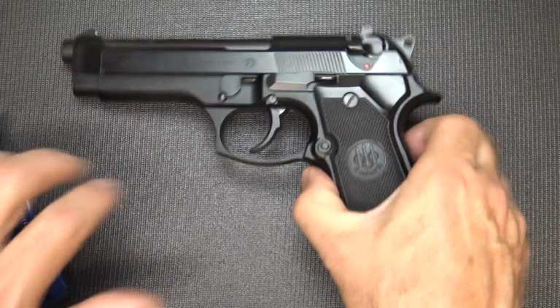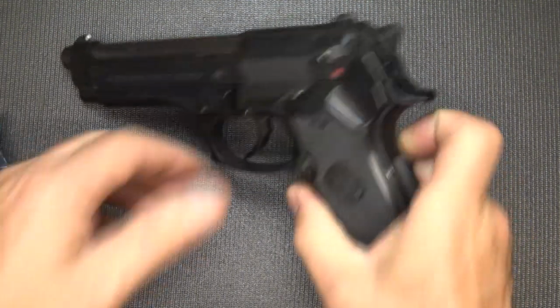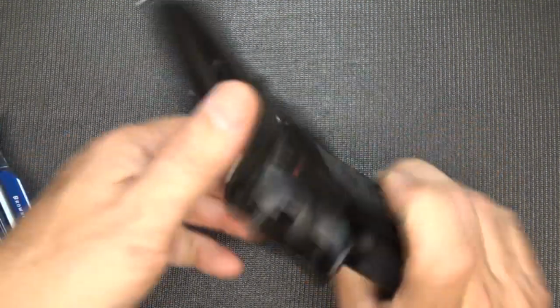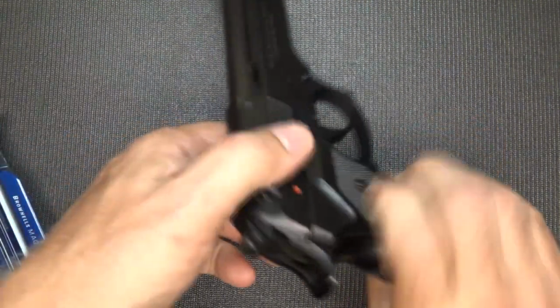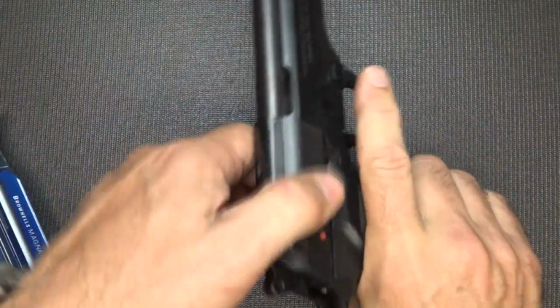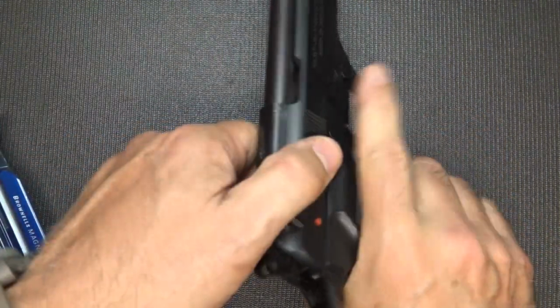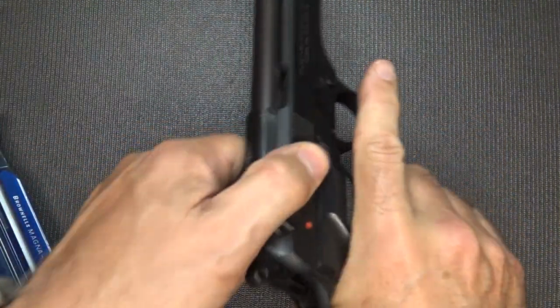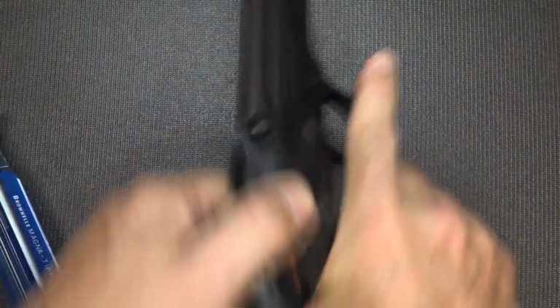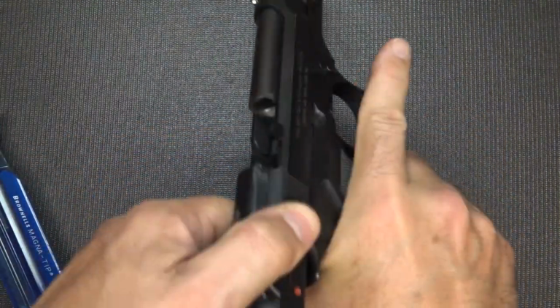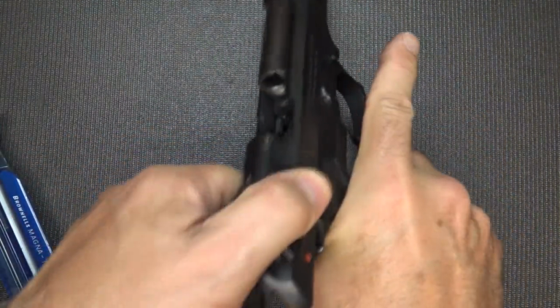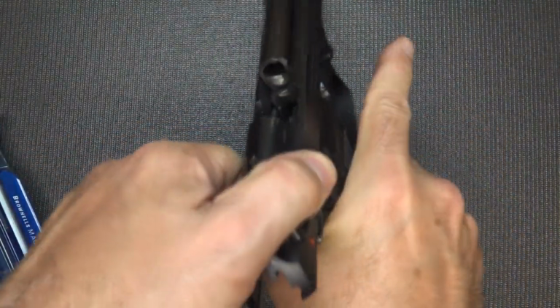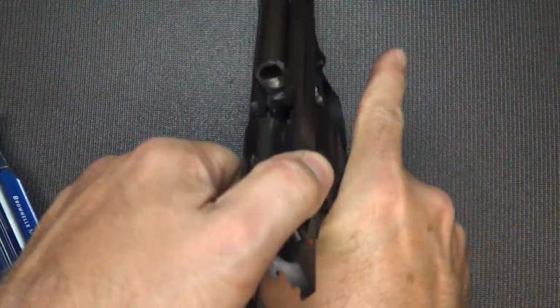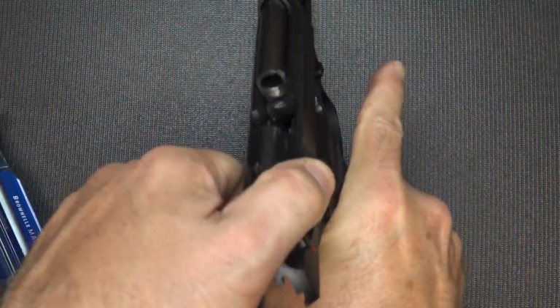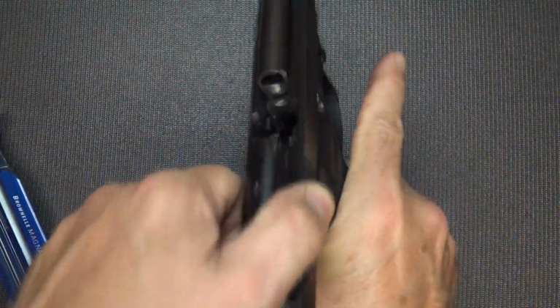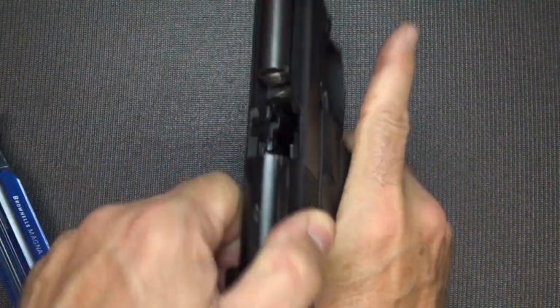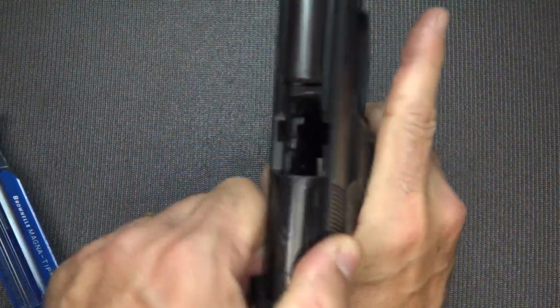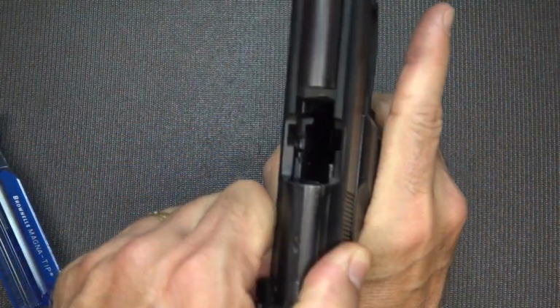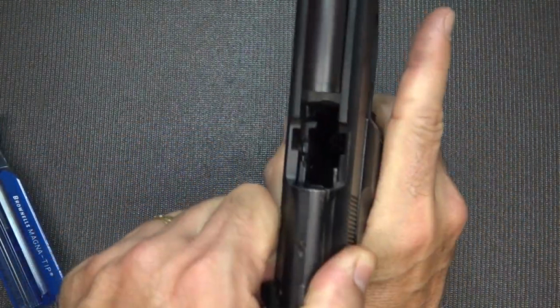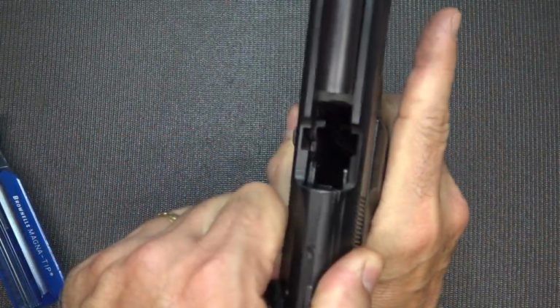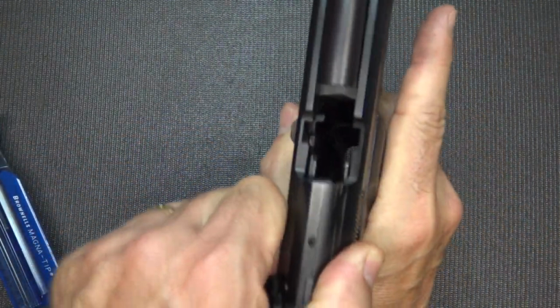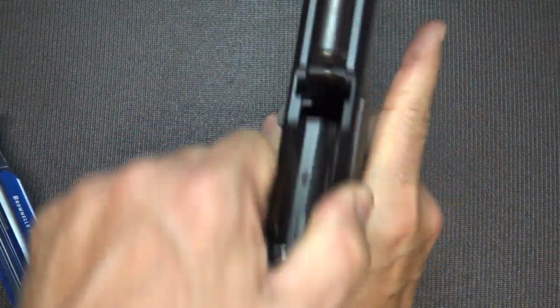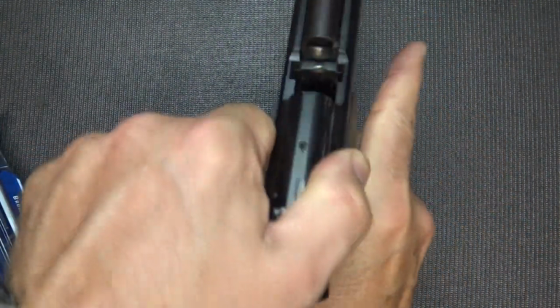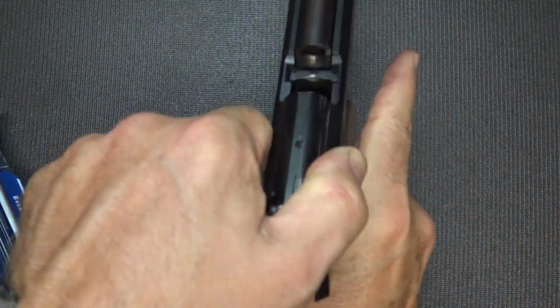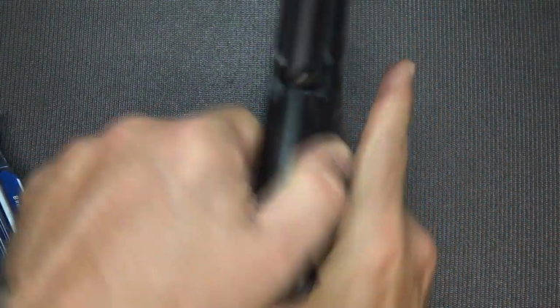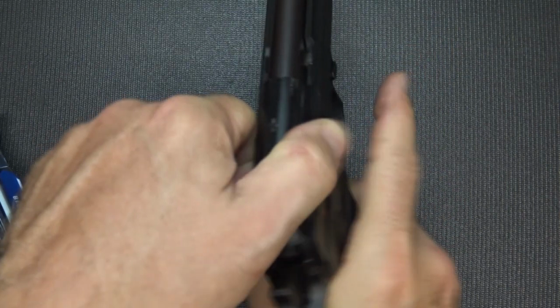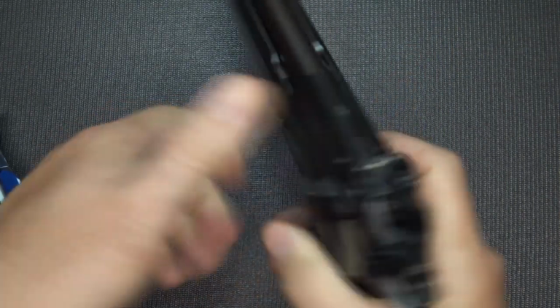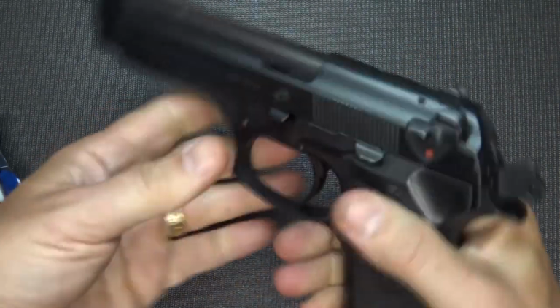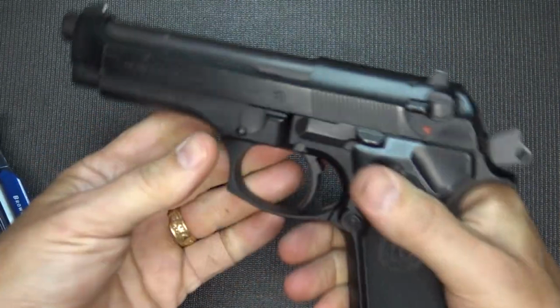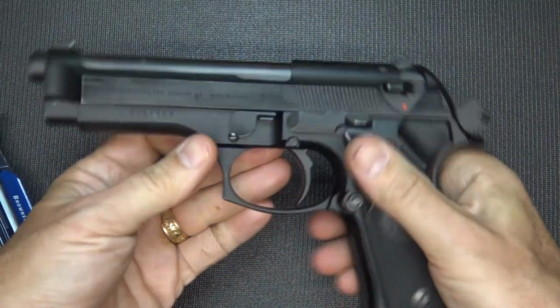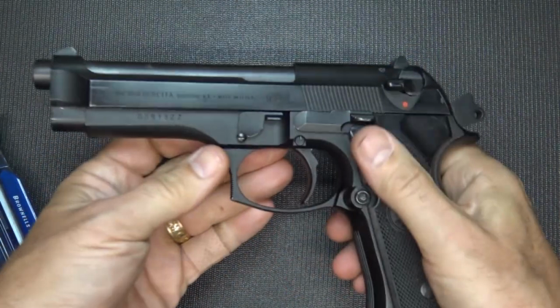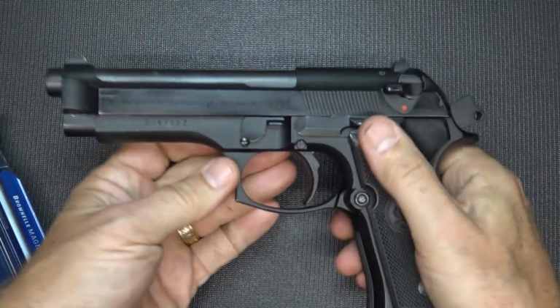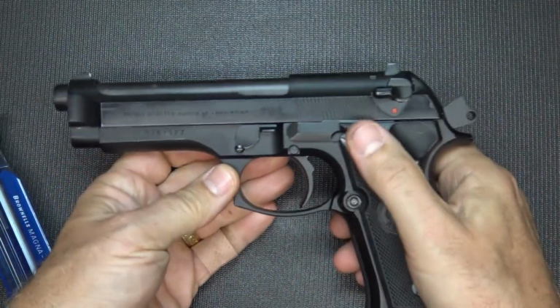Now let's safety check to make sure the pistol is unloaded — no magazine — it's safe.